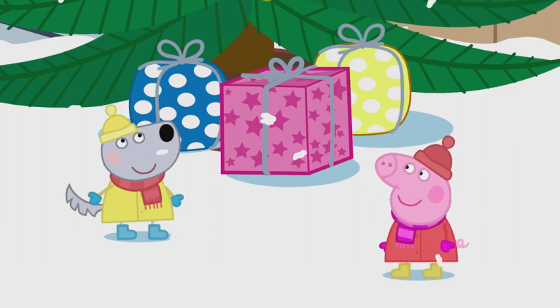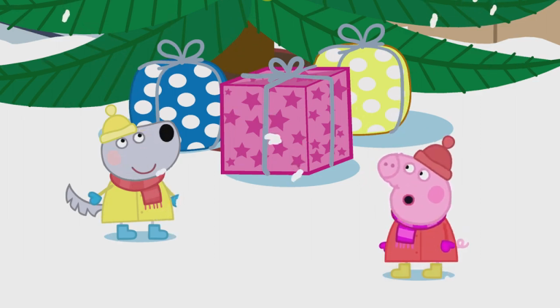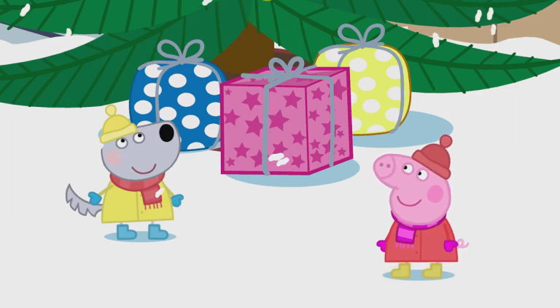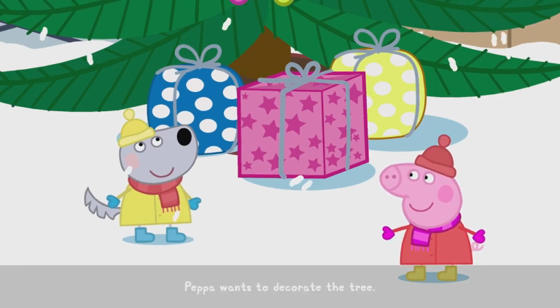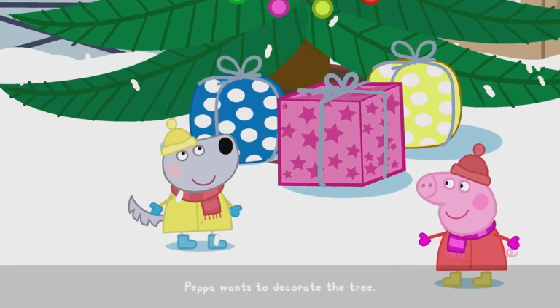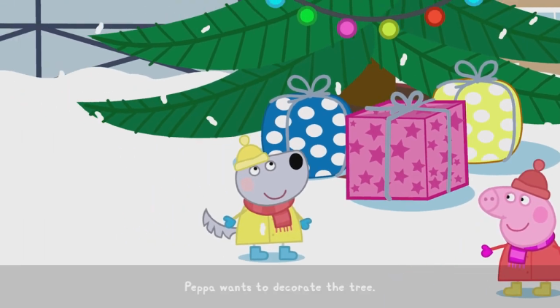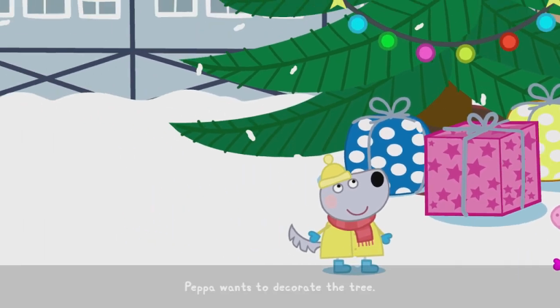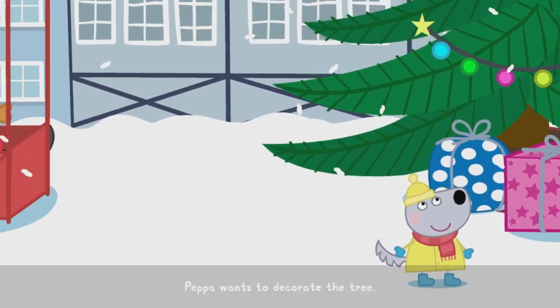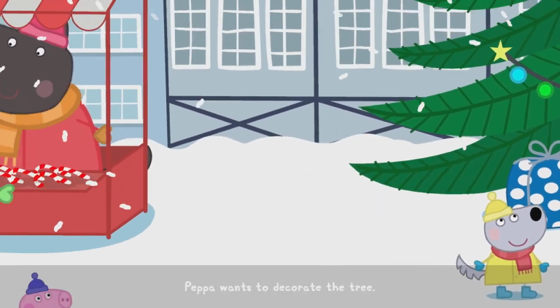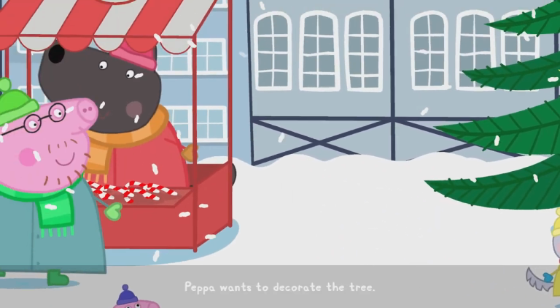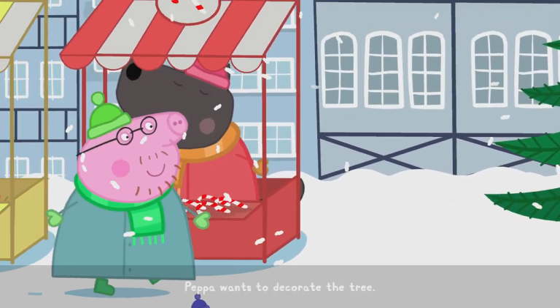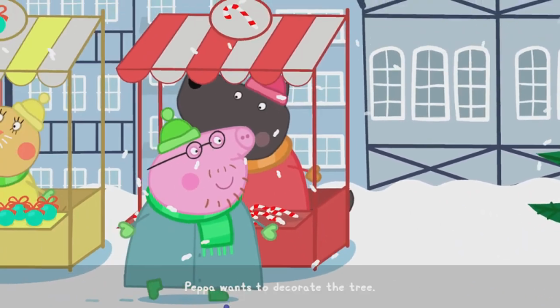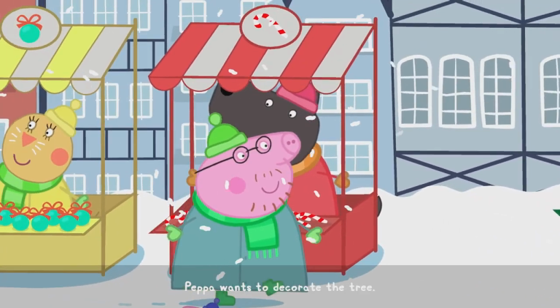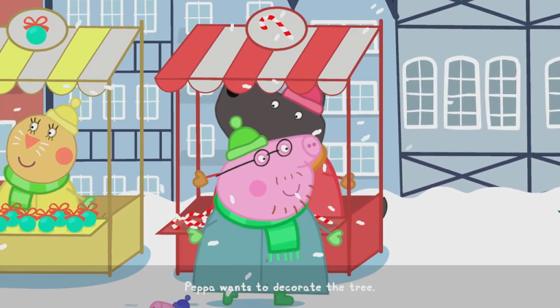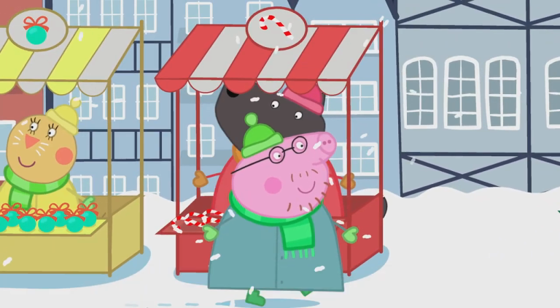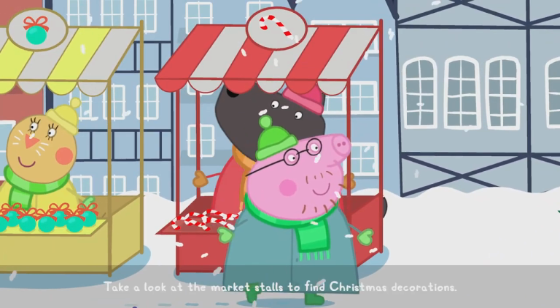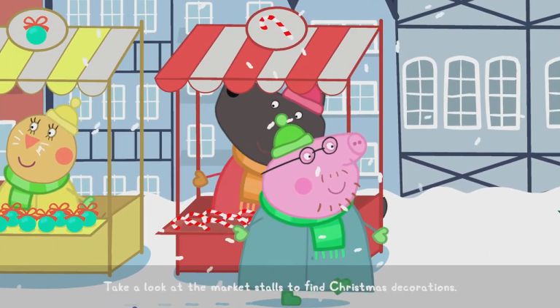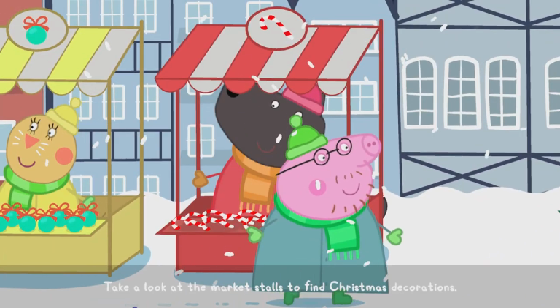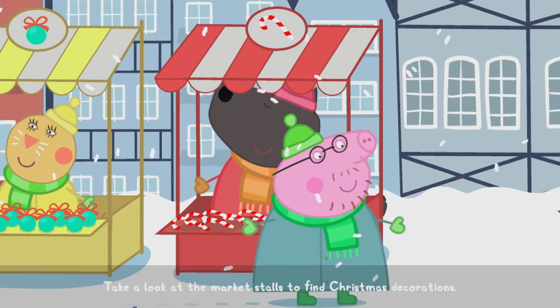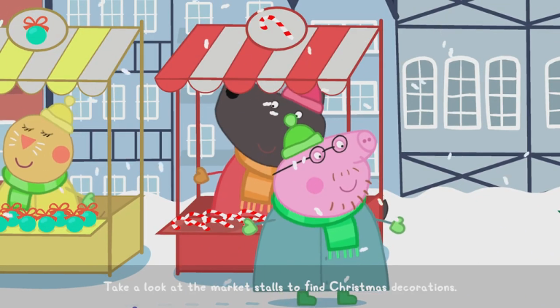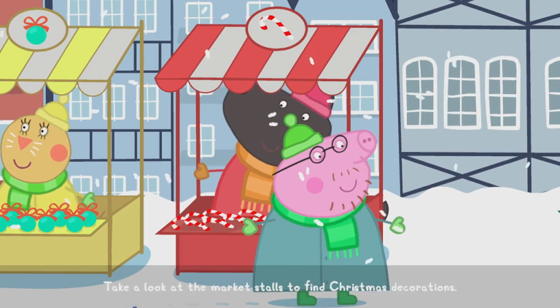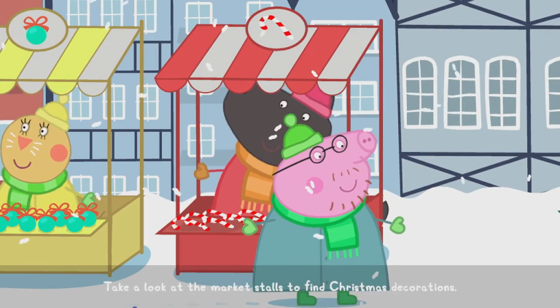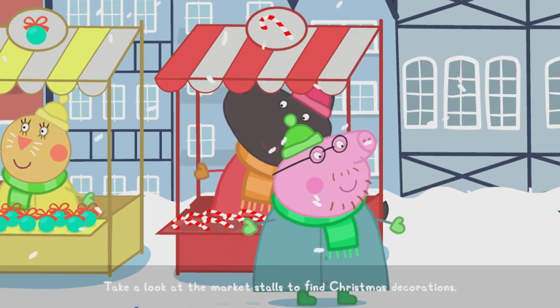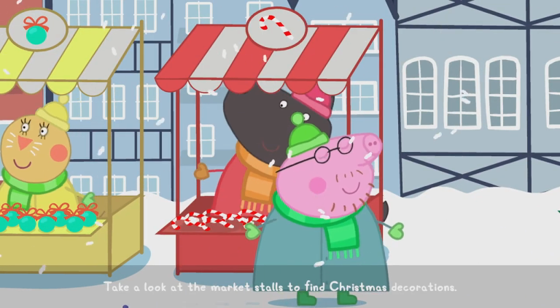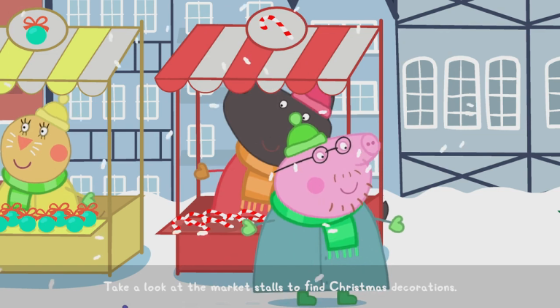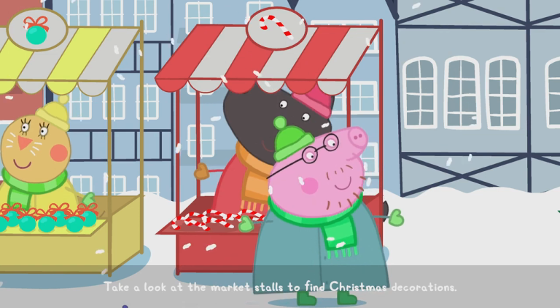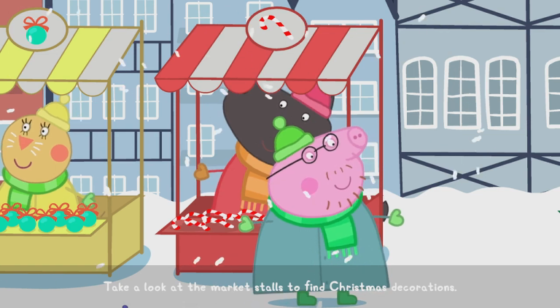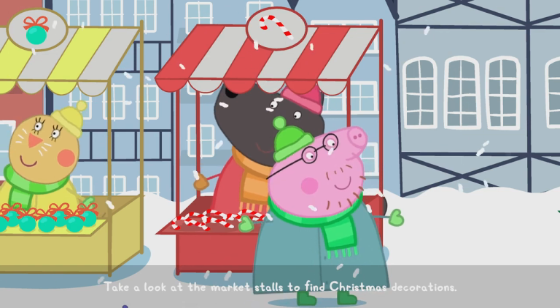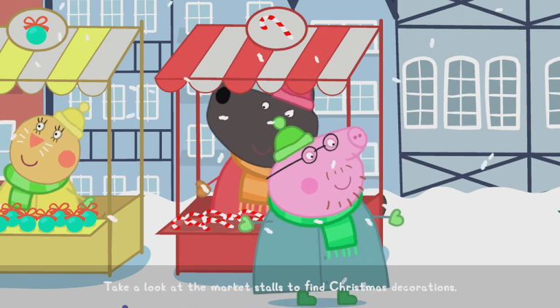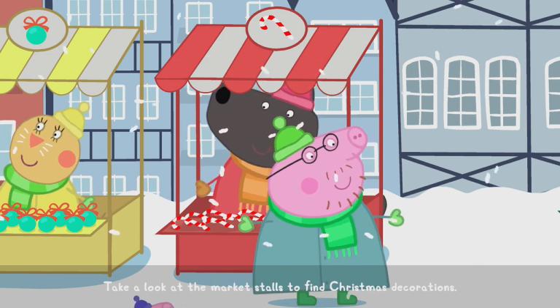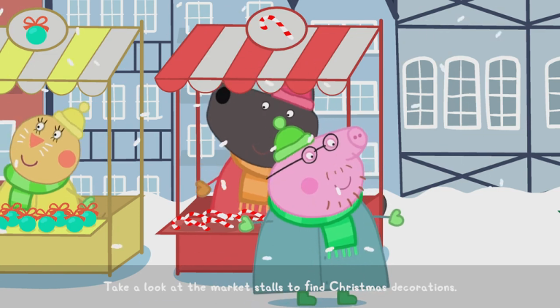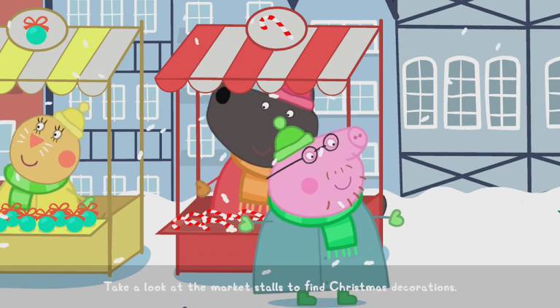Peppa wants to decorate the tree. Take a look at the market stalls to find Christmas decorations.